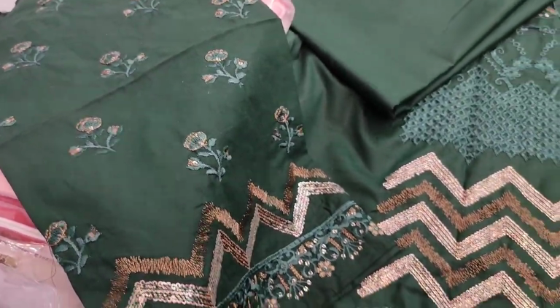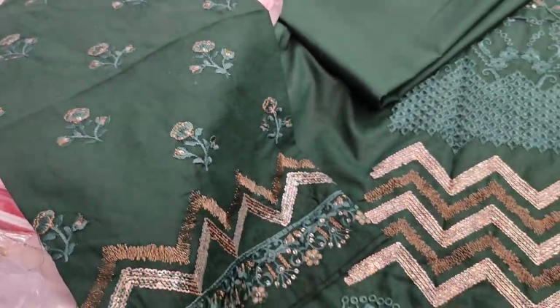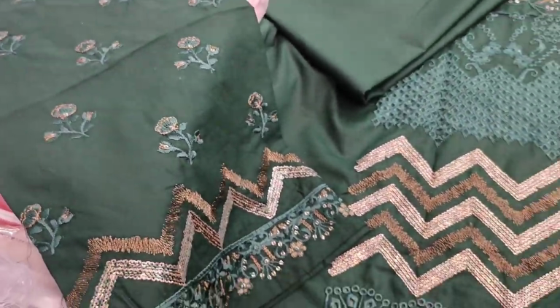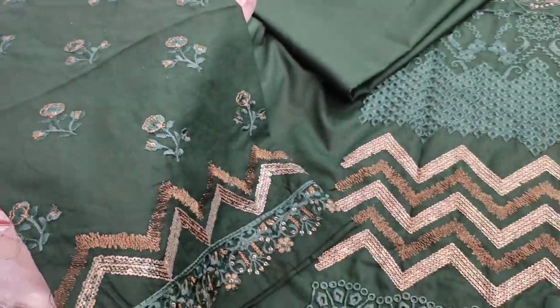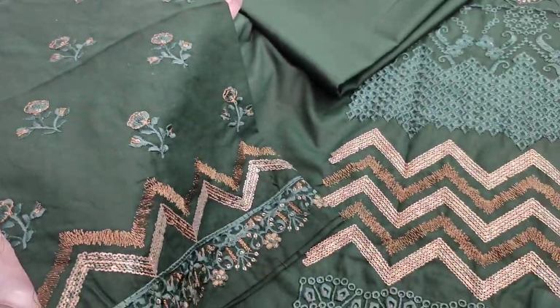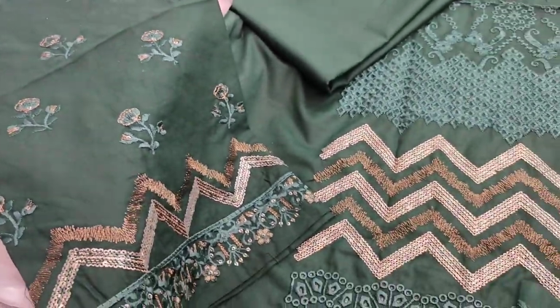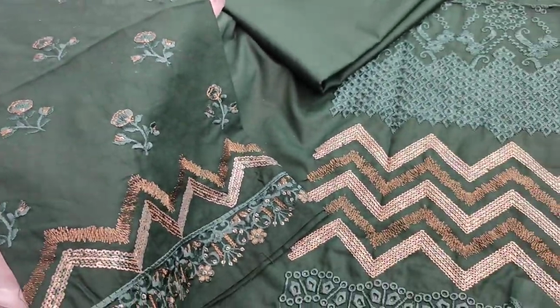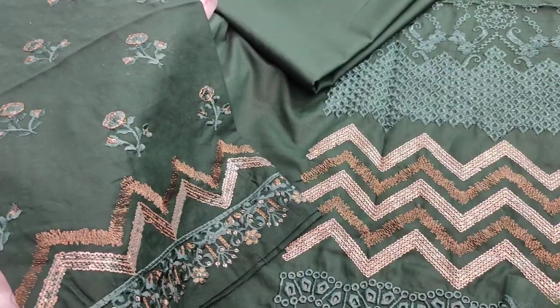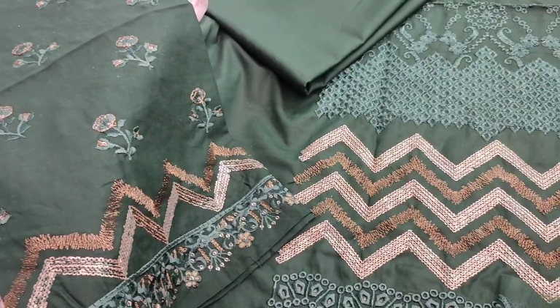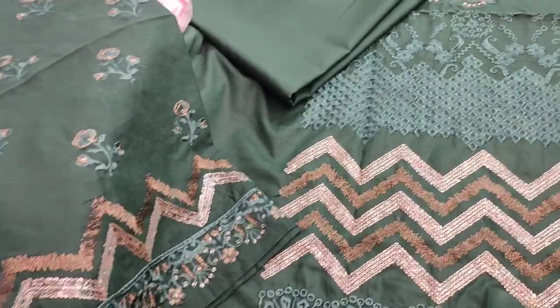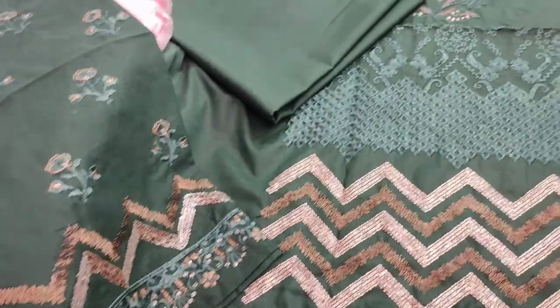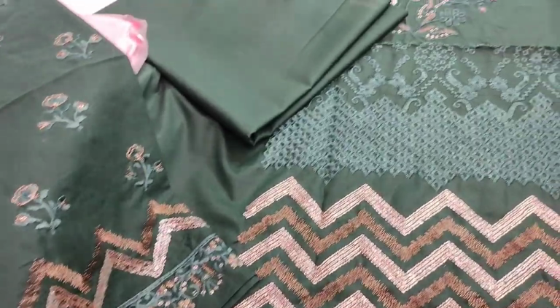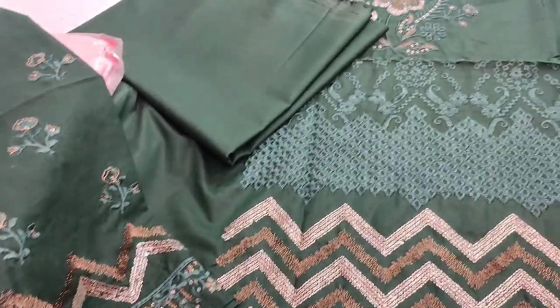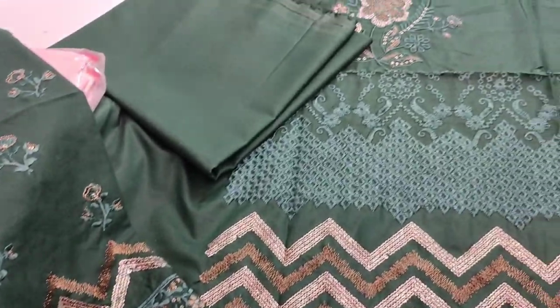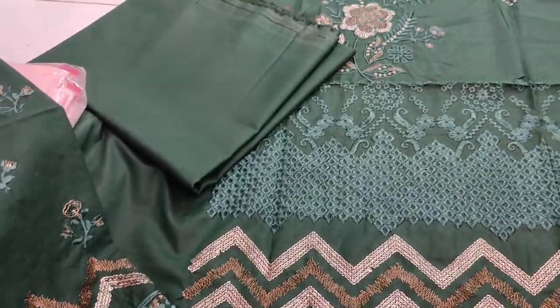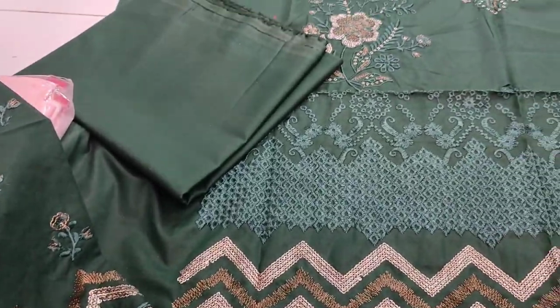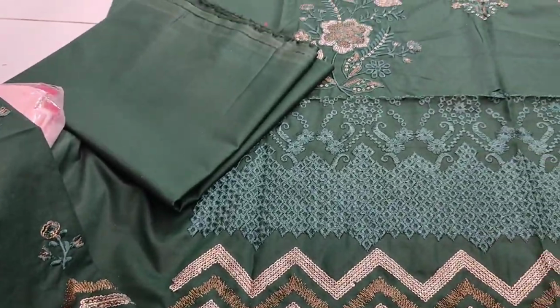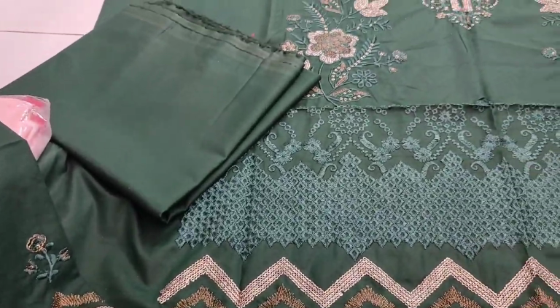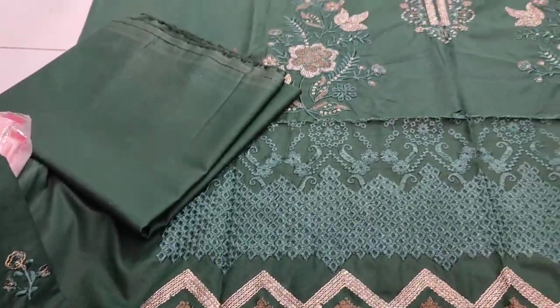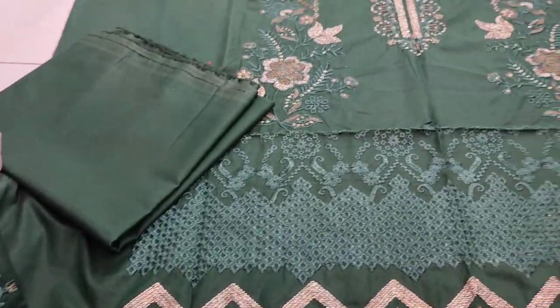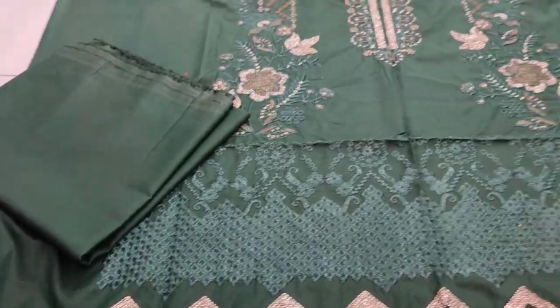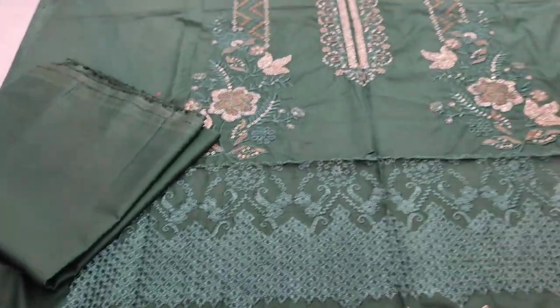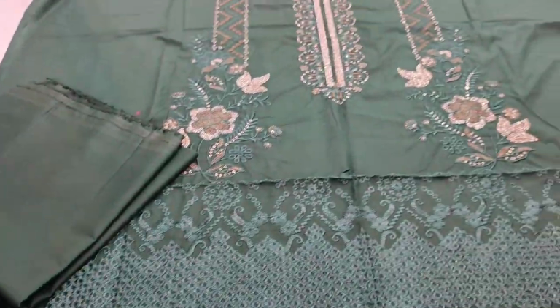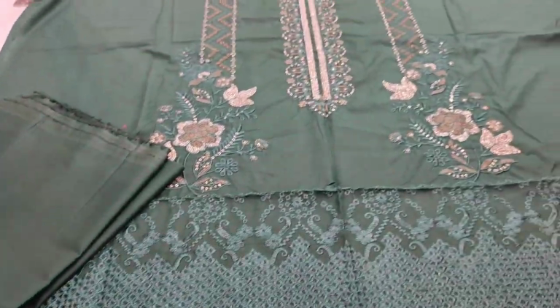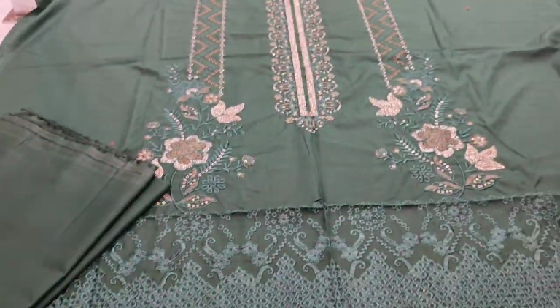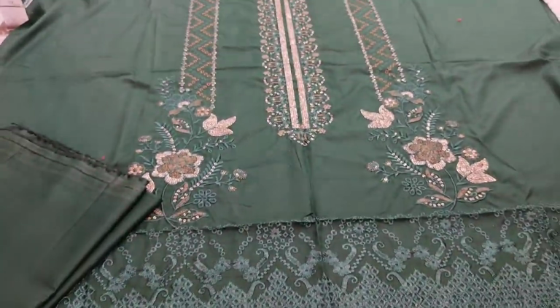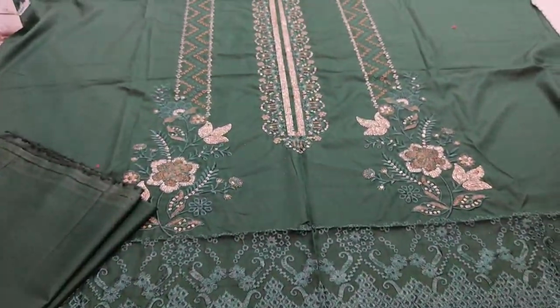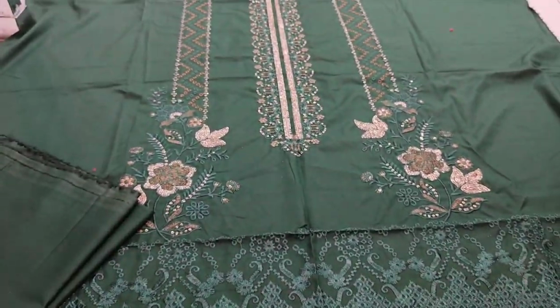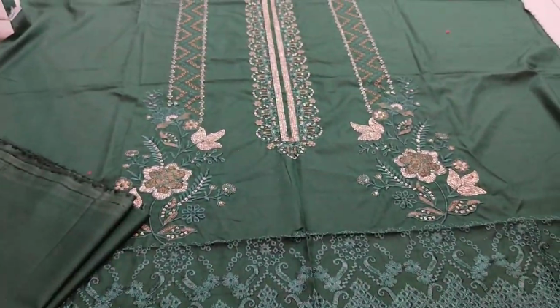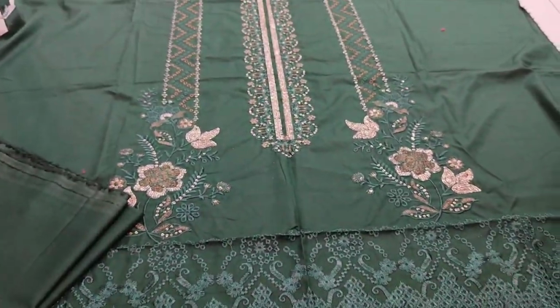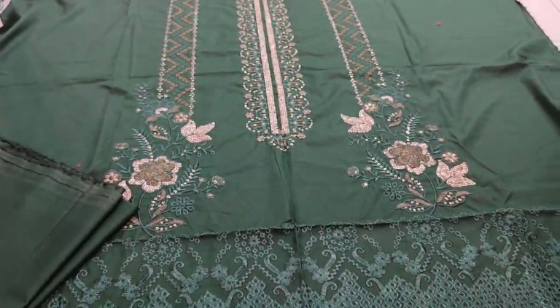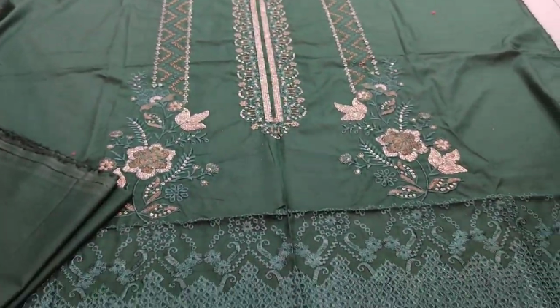Embroidered Sleeves are included. The back and trousers are with cotton fabric.